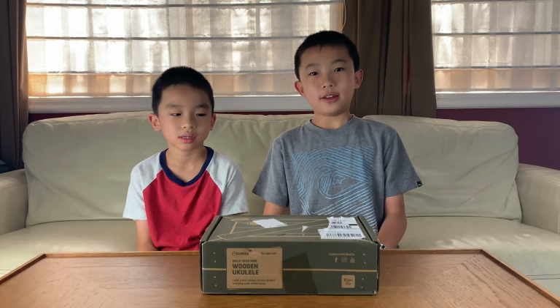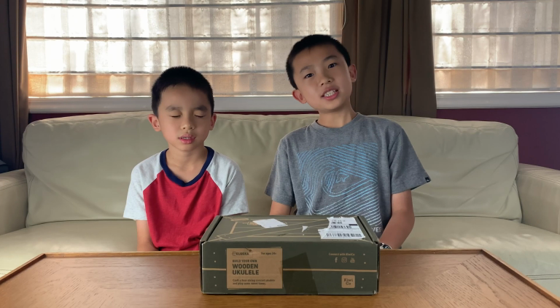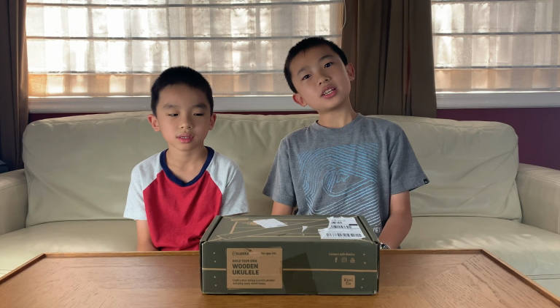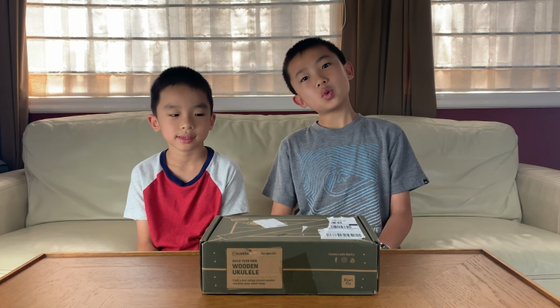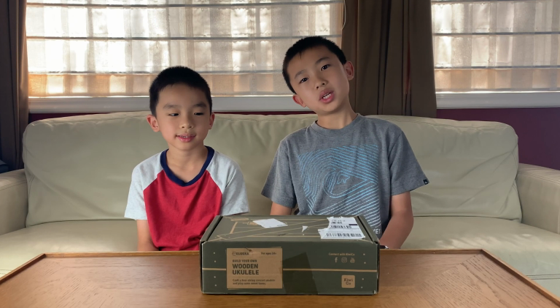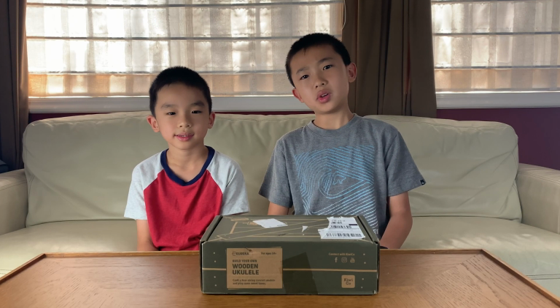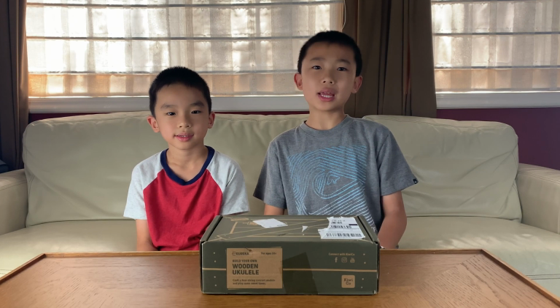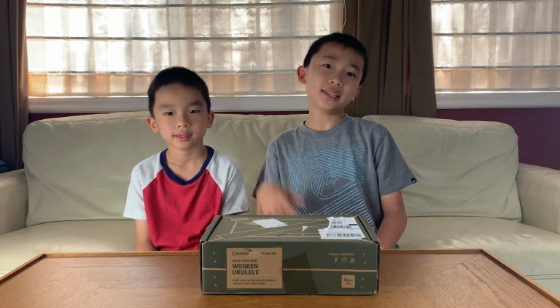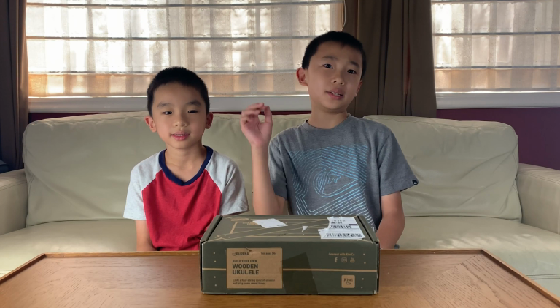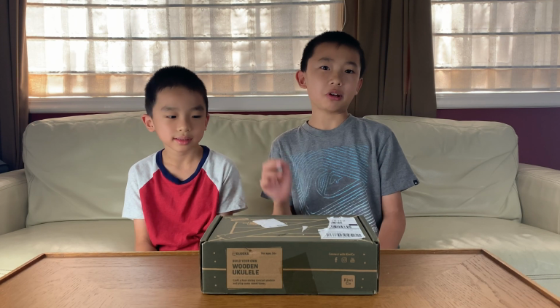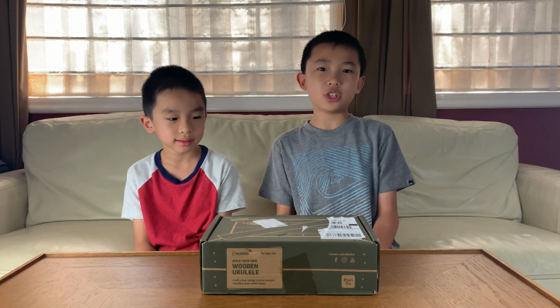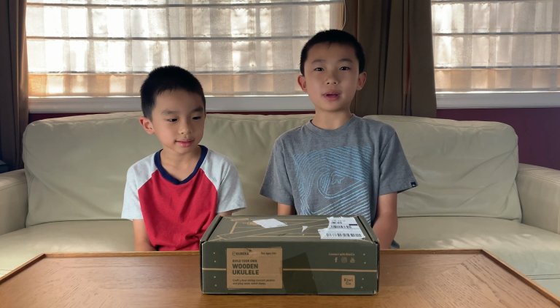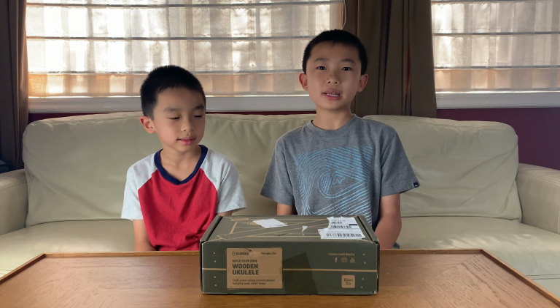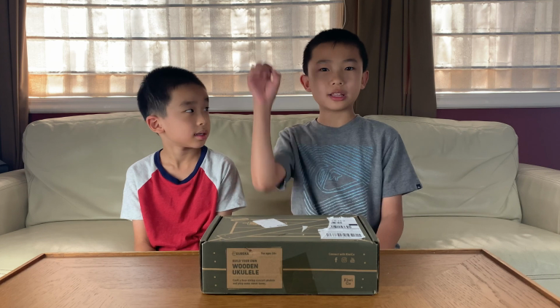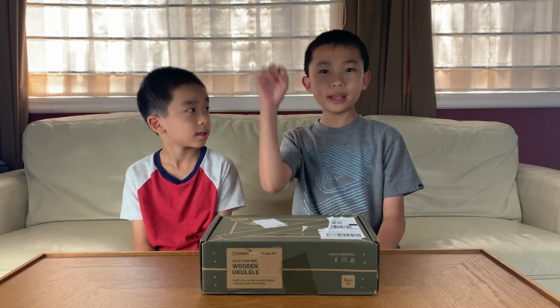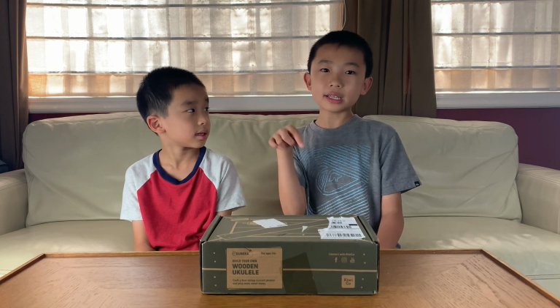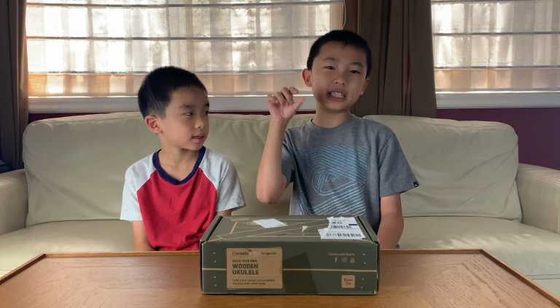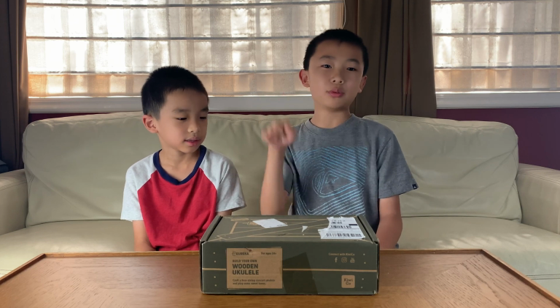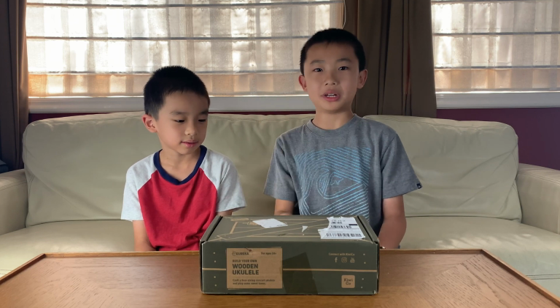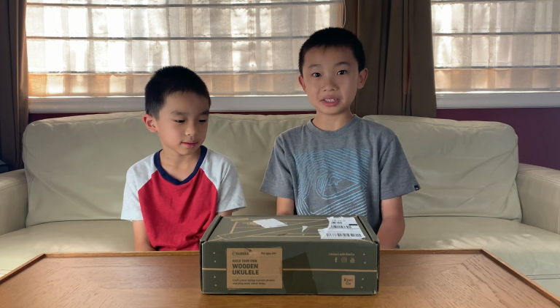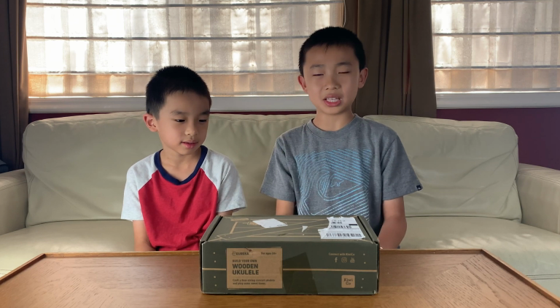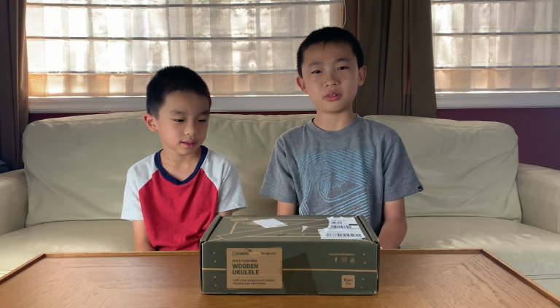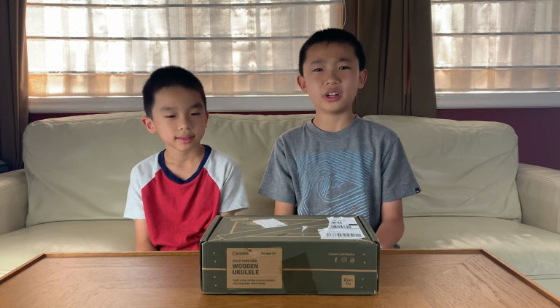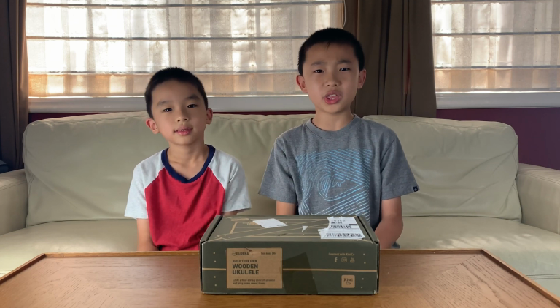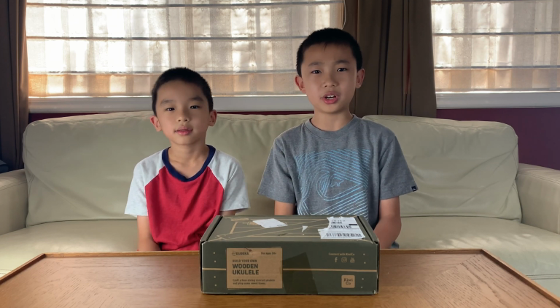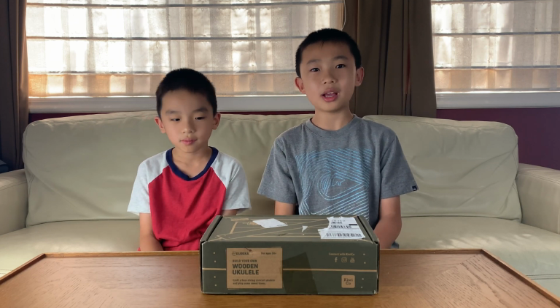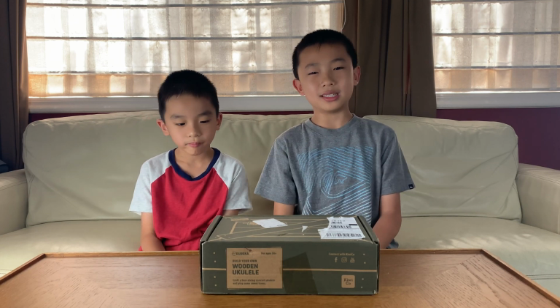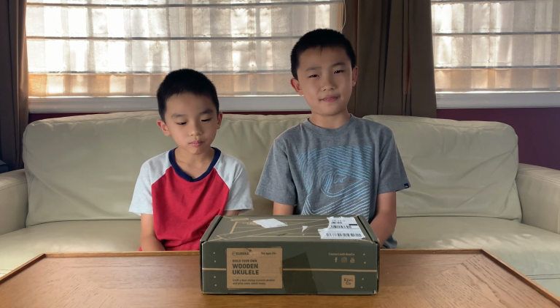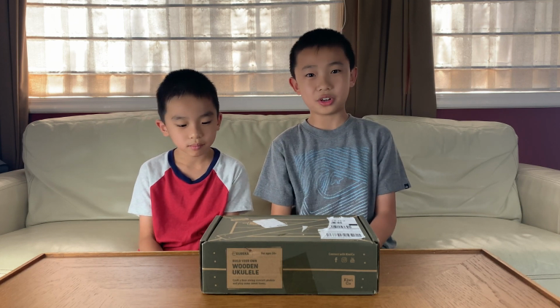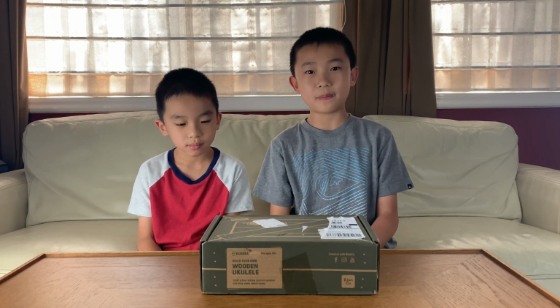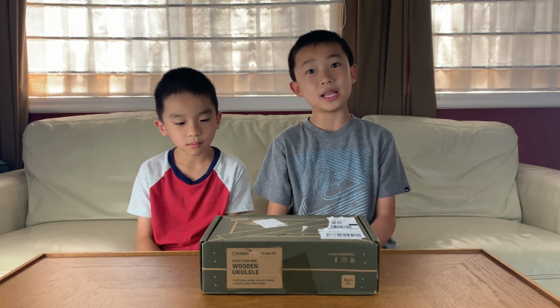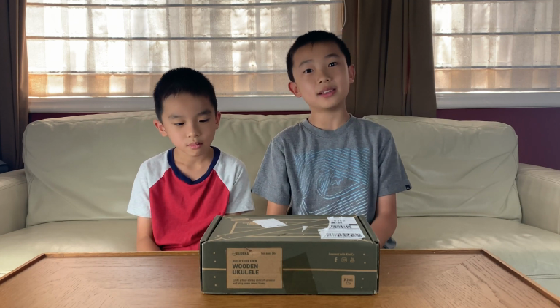If this looks cool to you, you can get this subscription by clicking on the link in the description and use the code LEARN30 to save 30%.